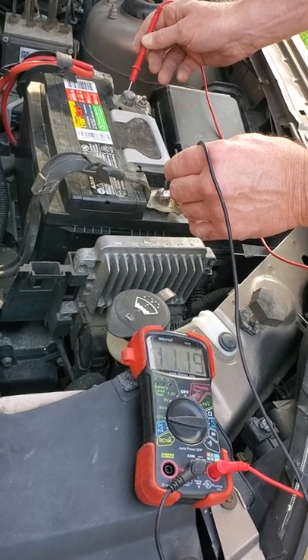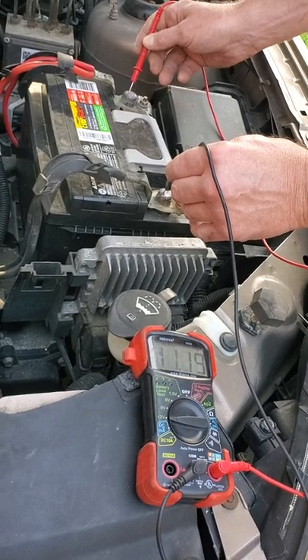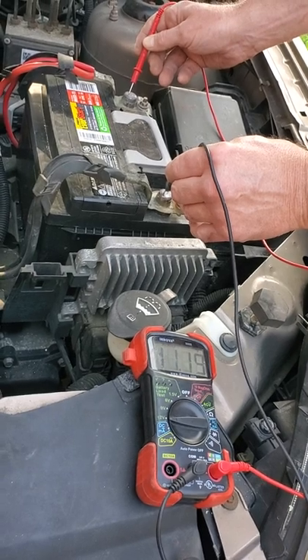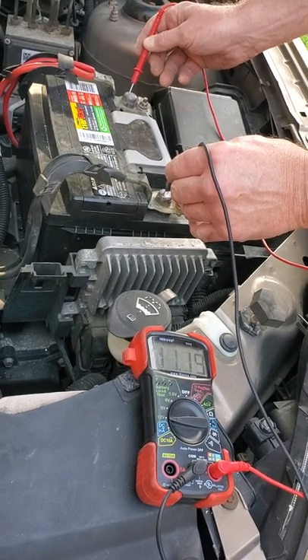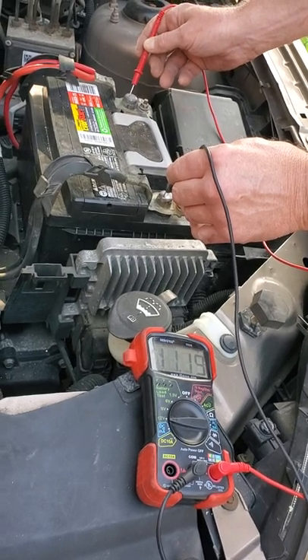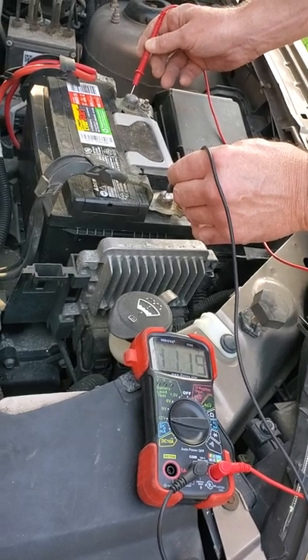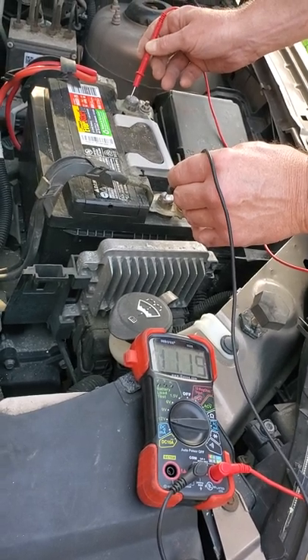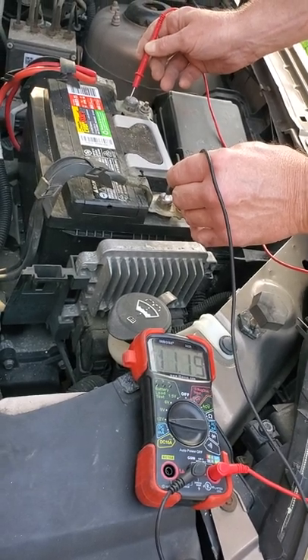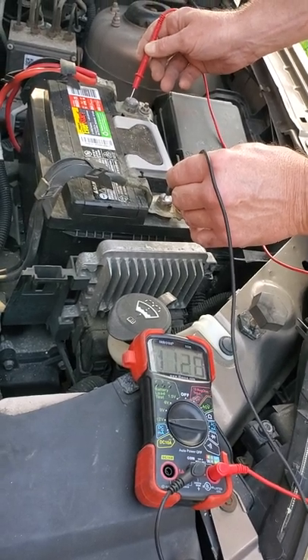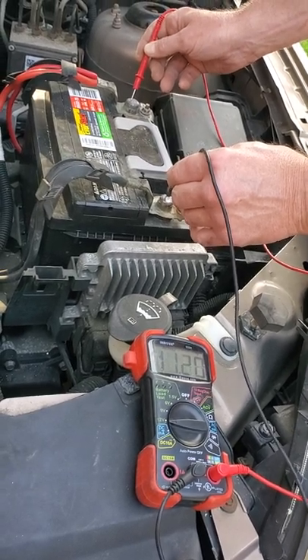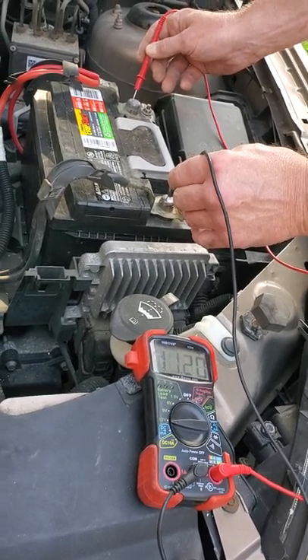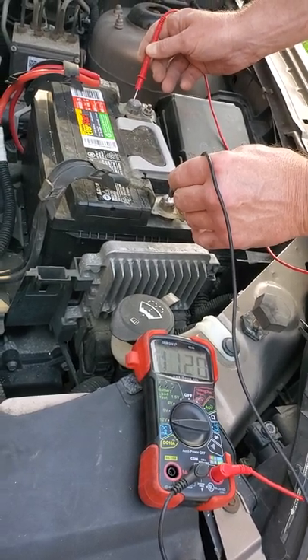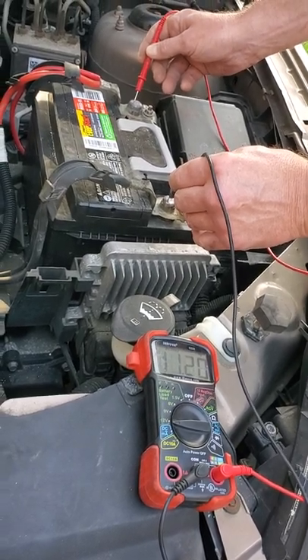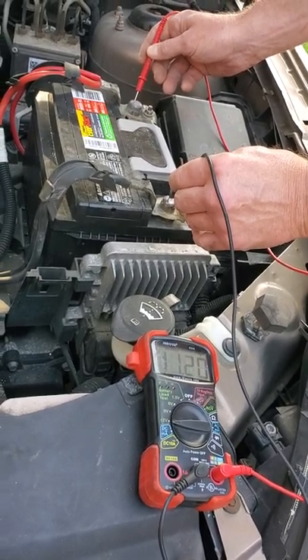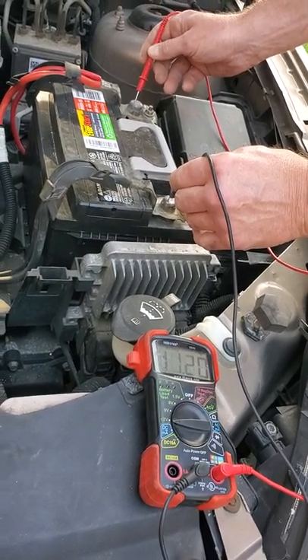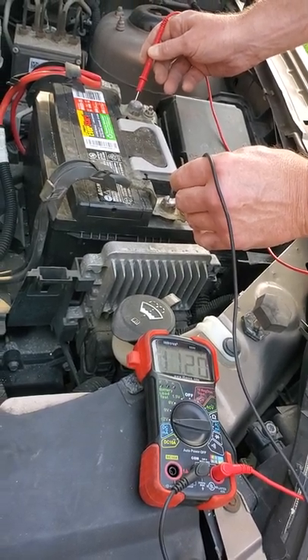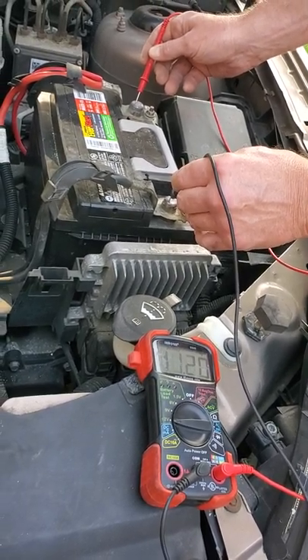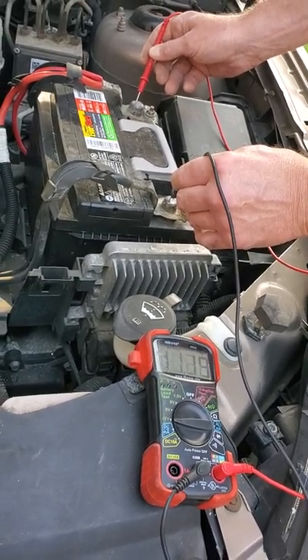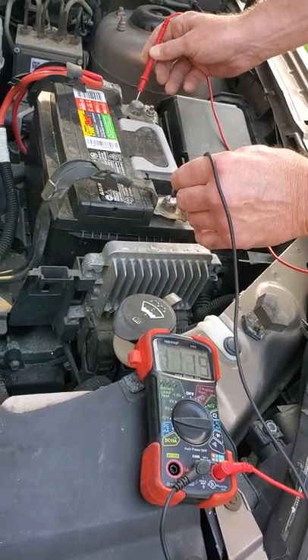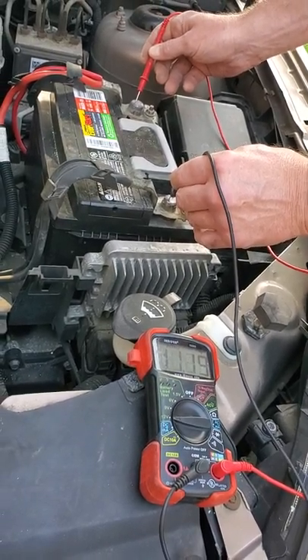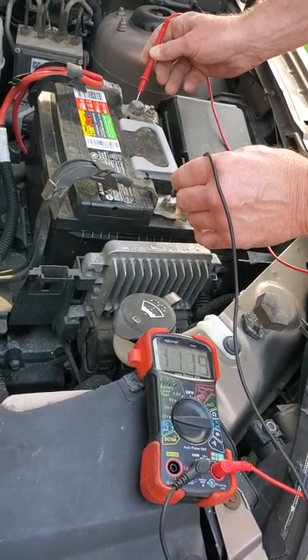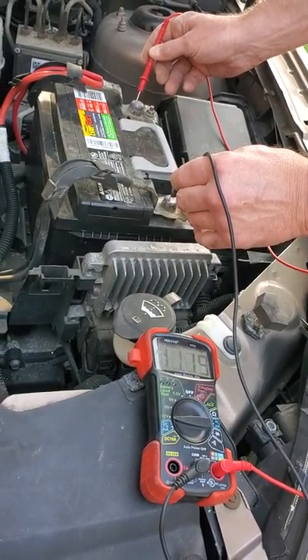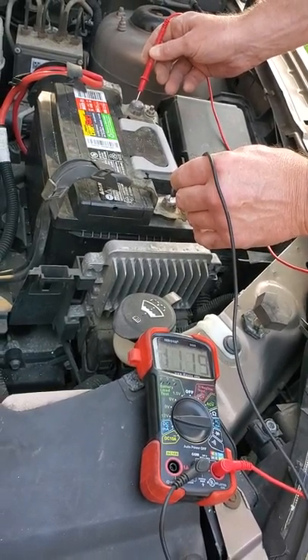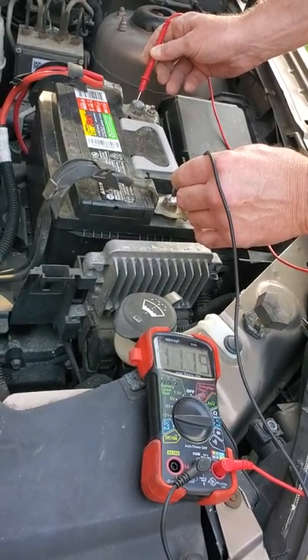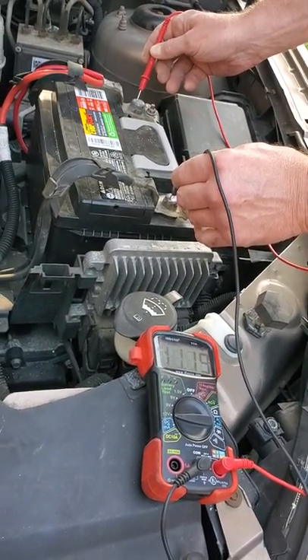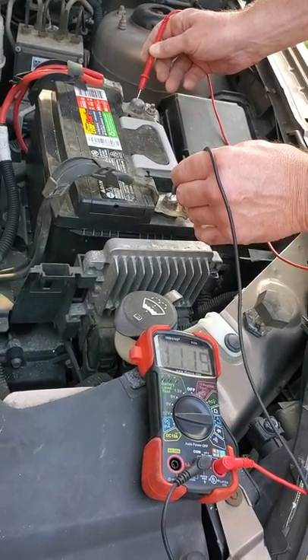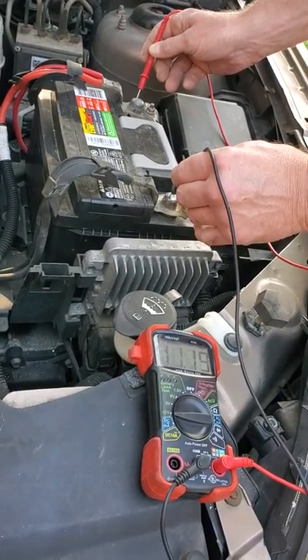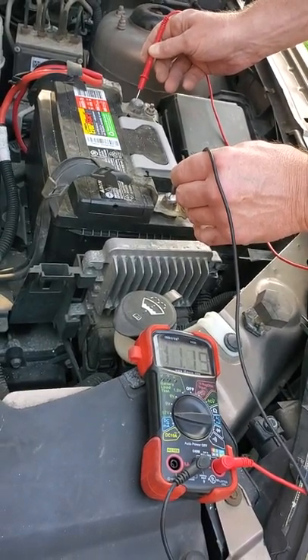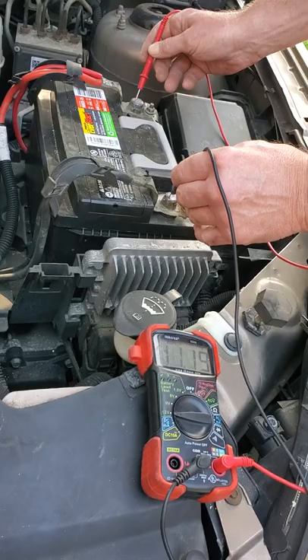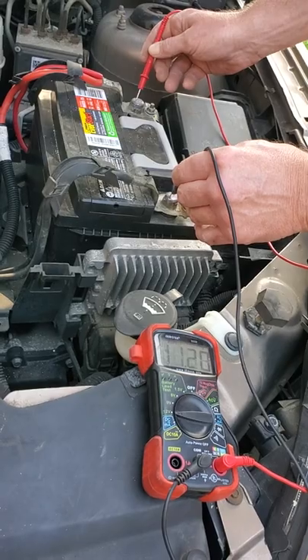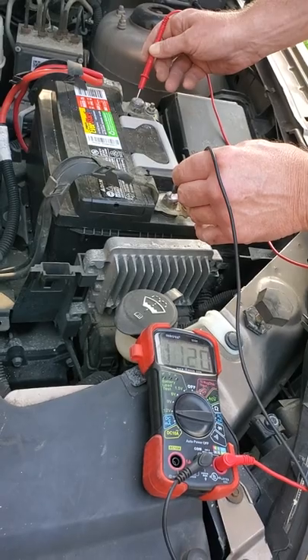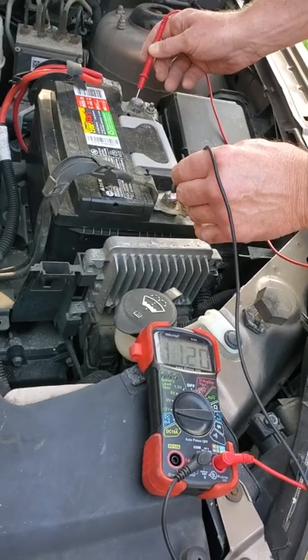So quick way to check it, and as long as it's not losing voltage while it's sitting here, the battery should be pretty good.